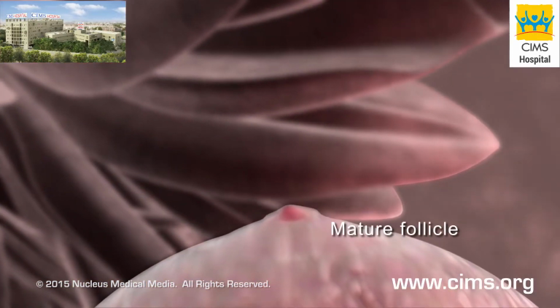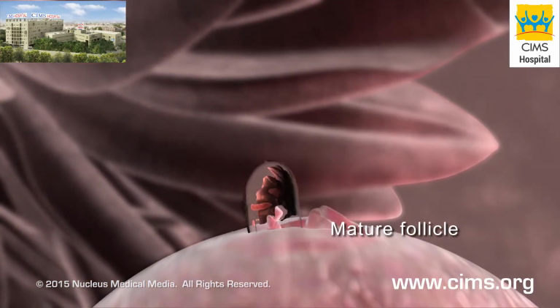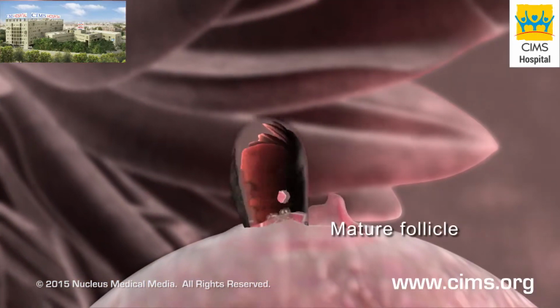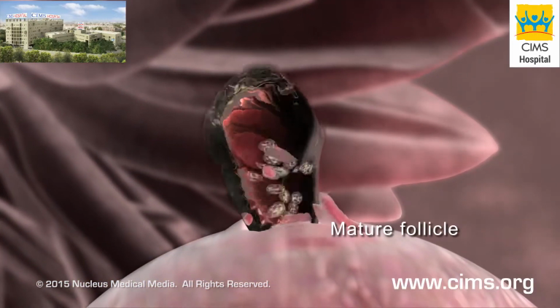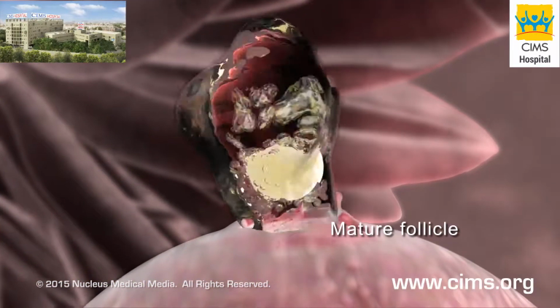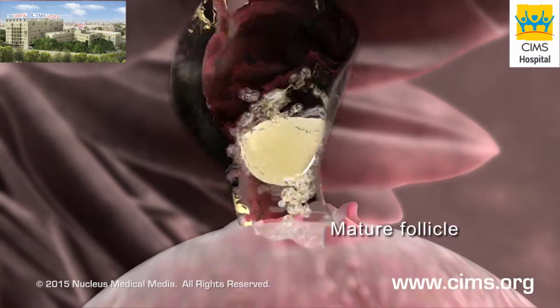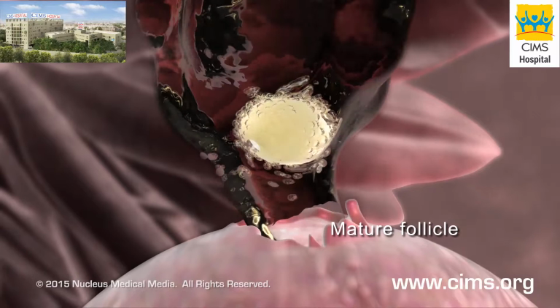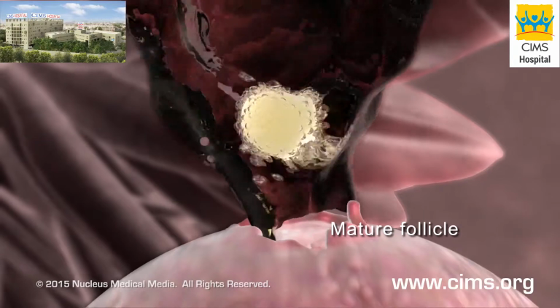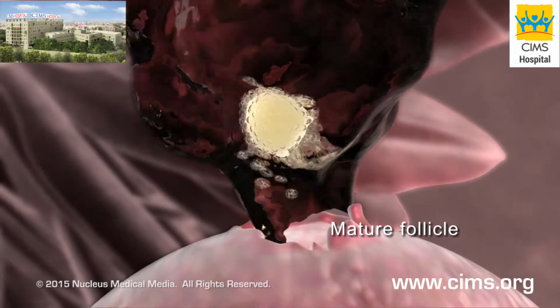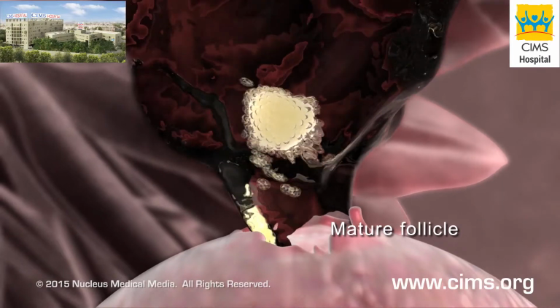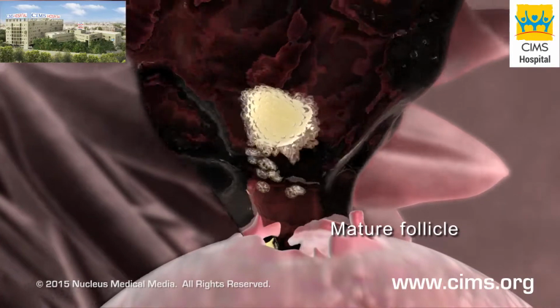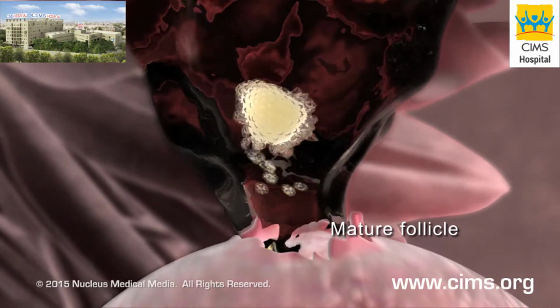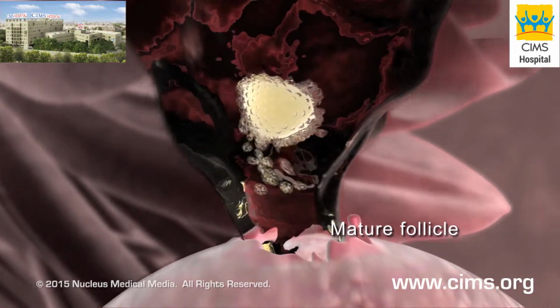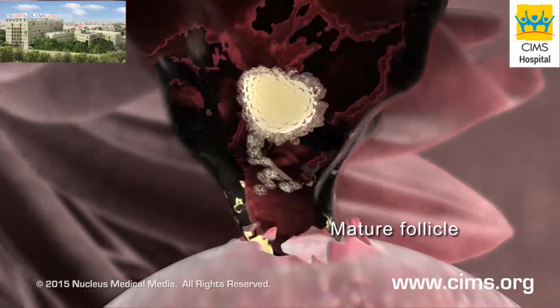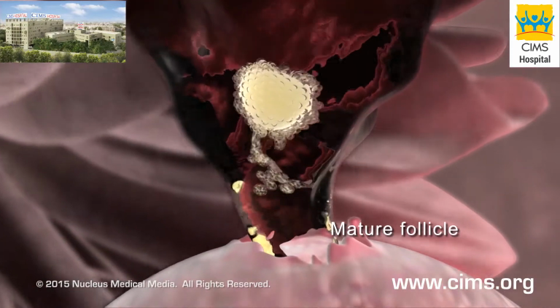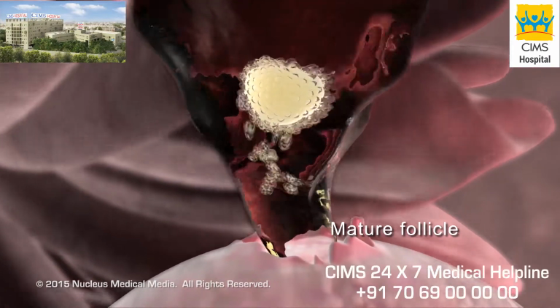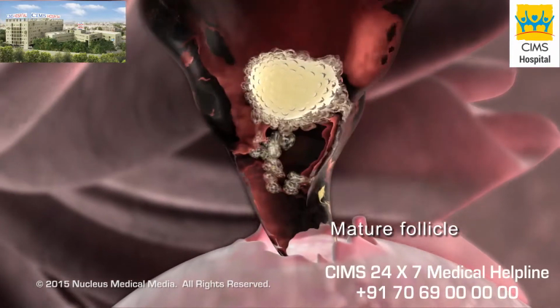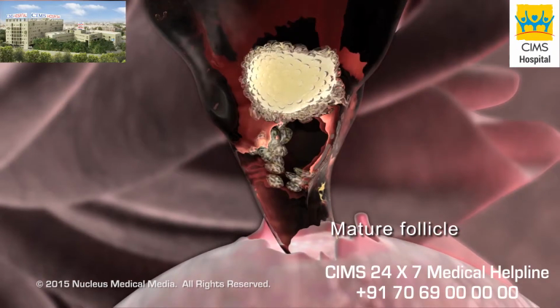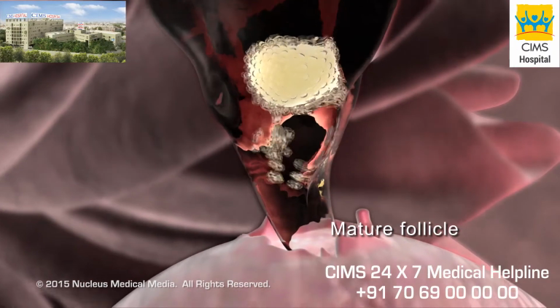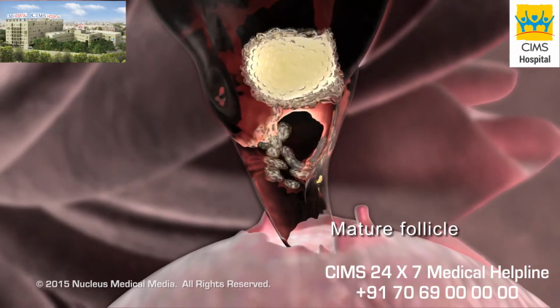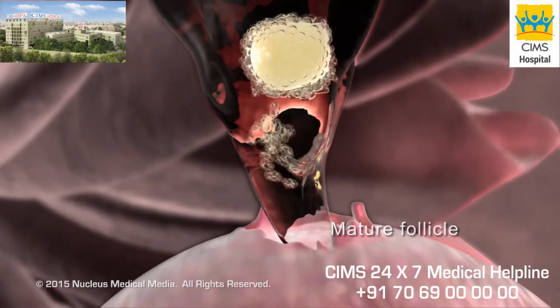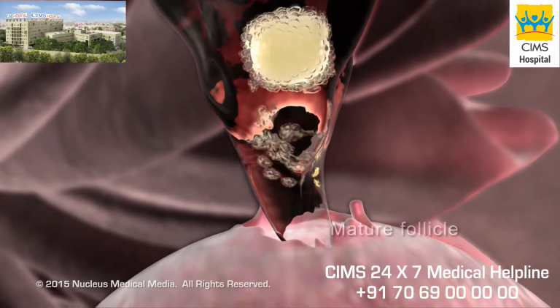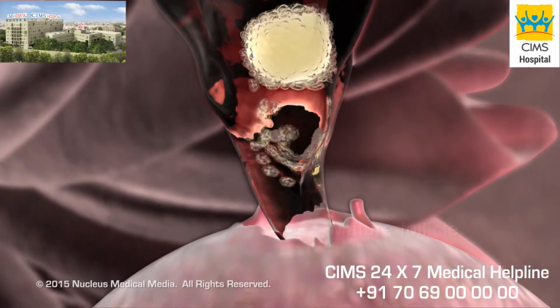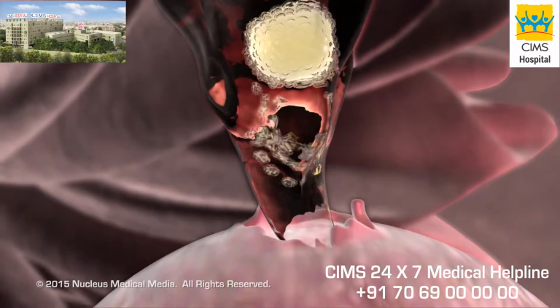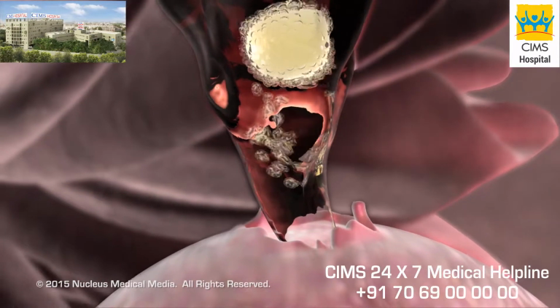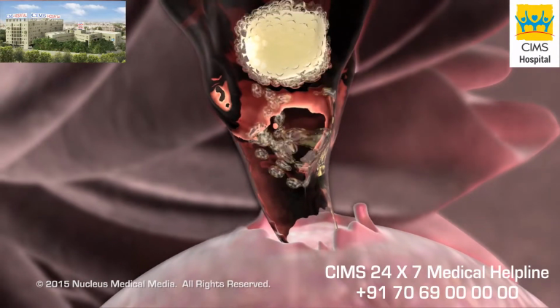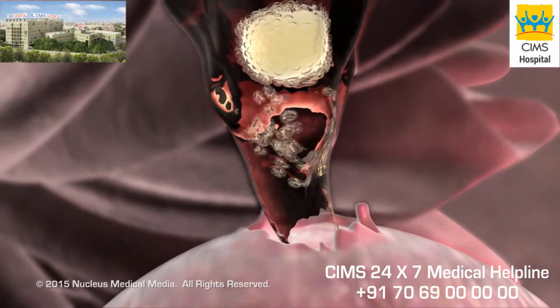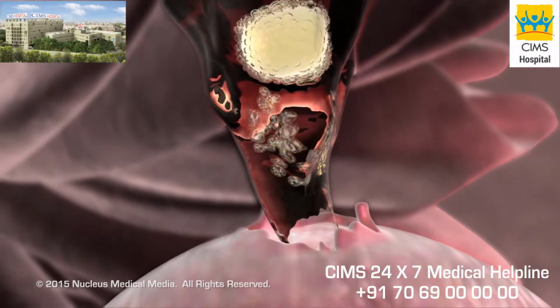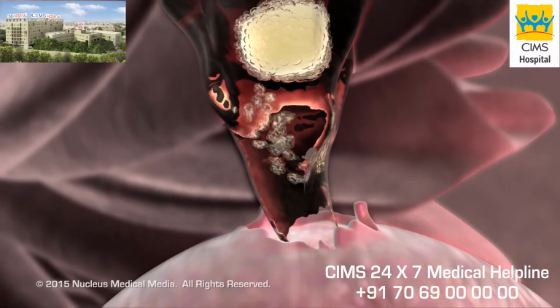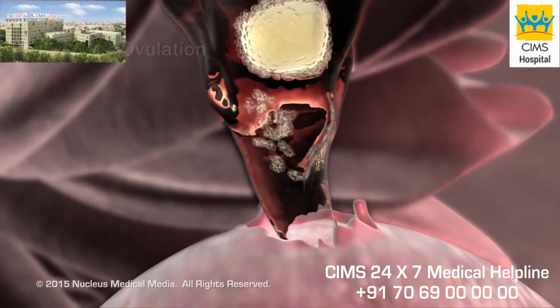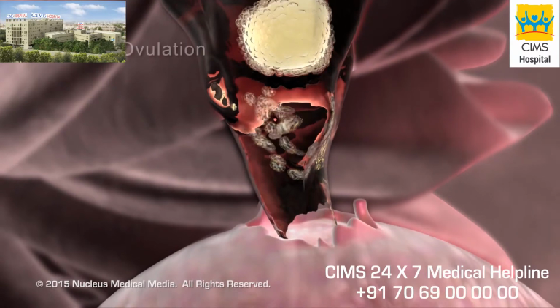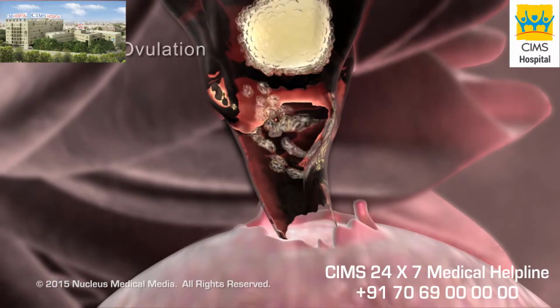This causes the most mature follicle to open and release its egg in a process called ovulation.